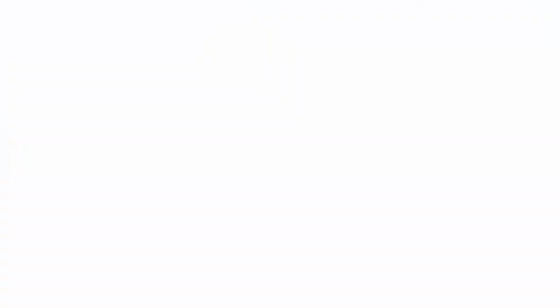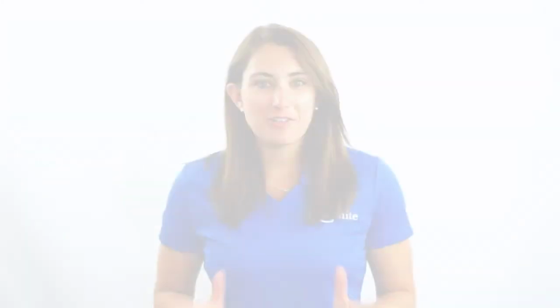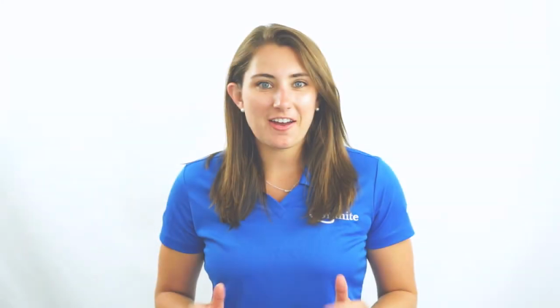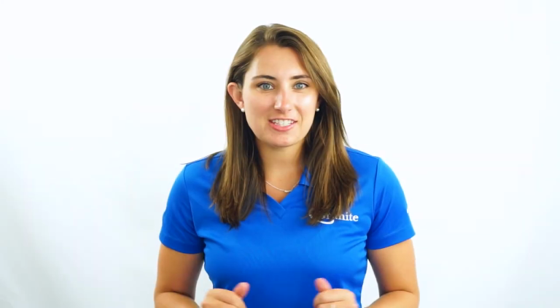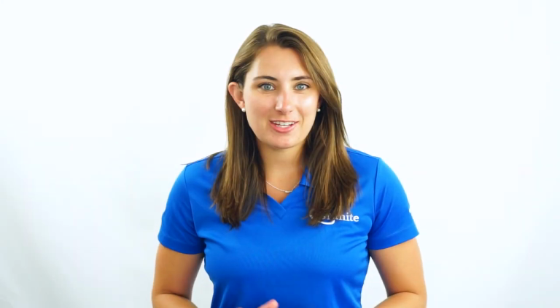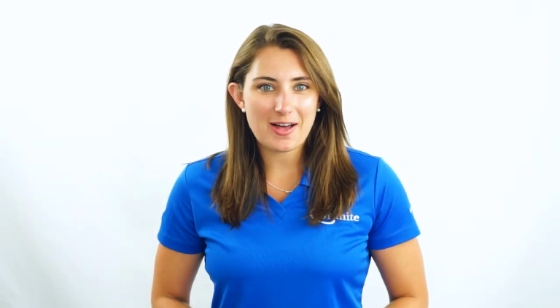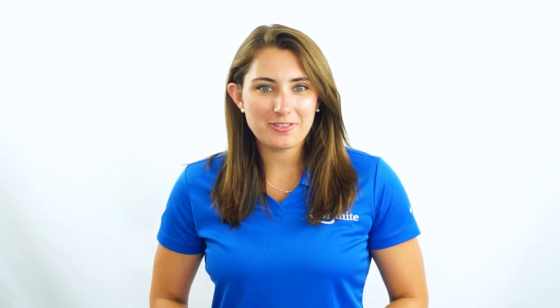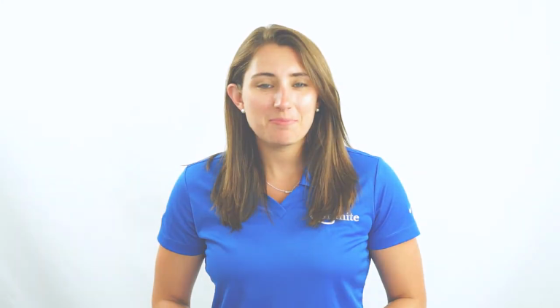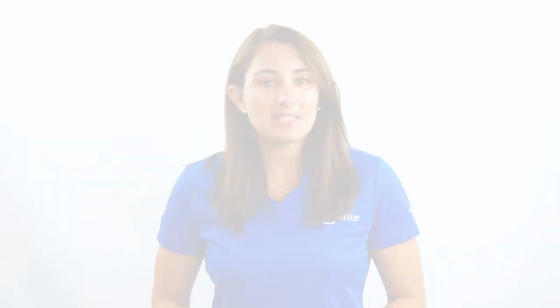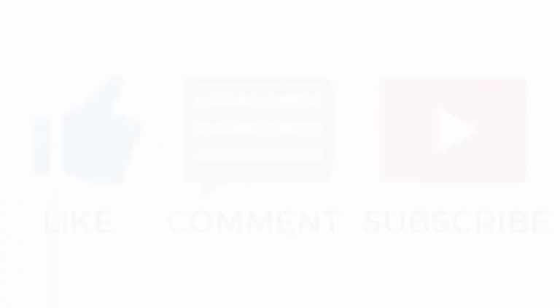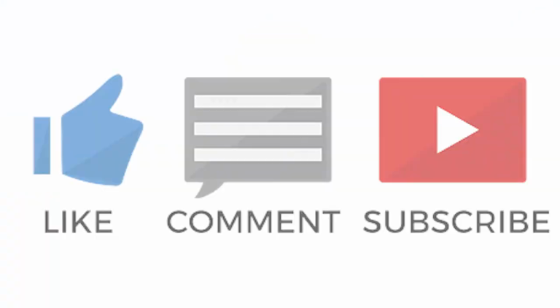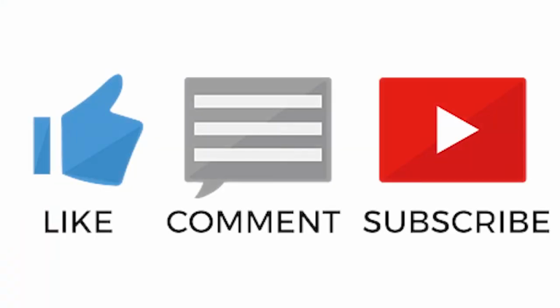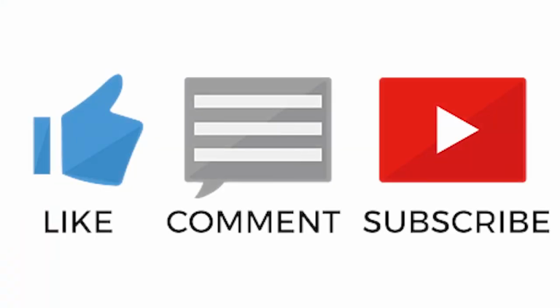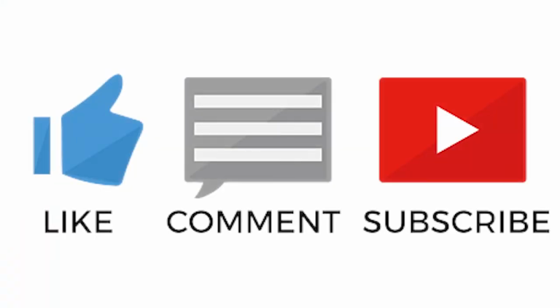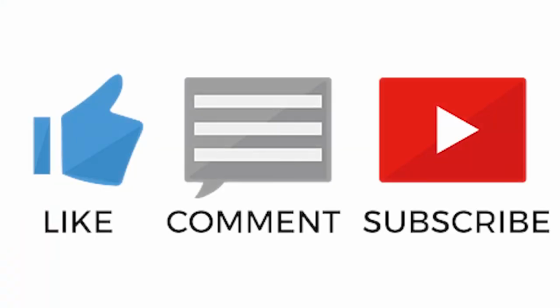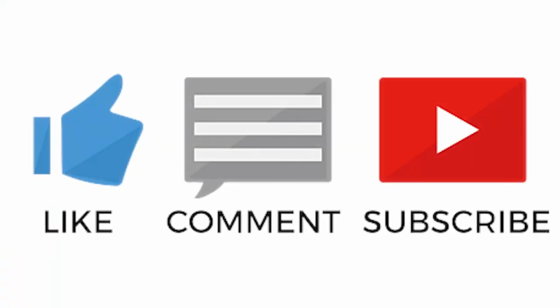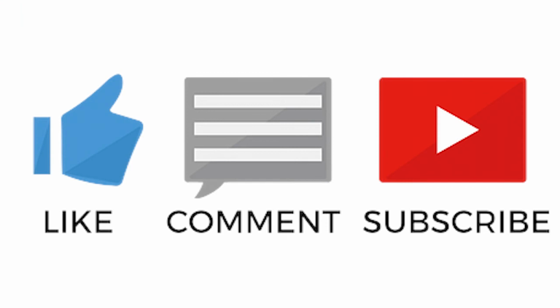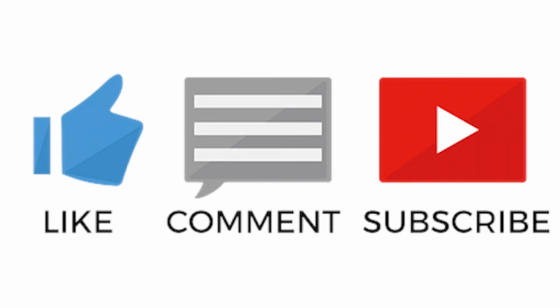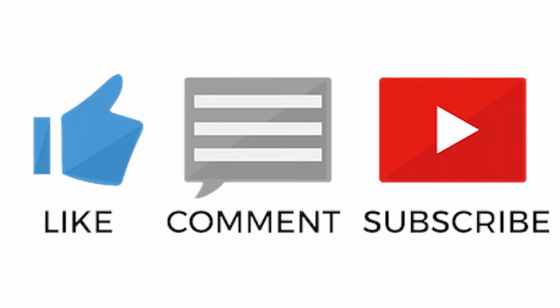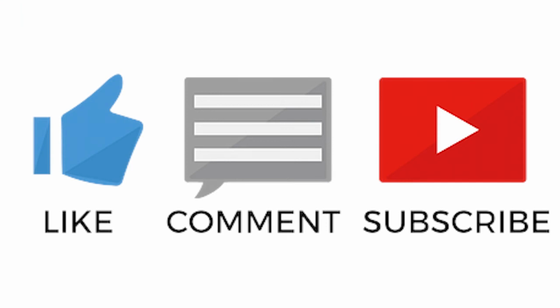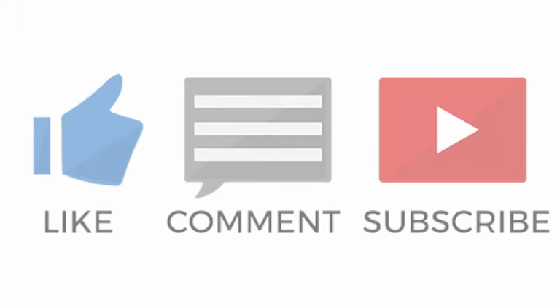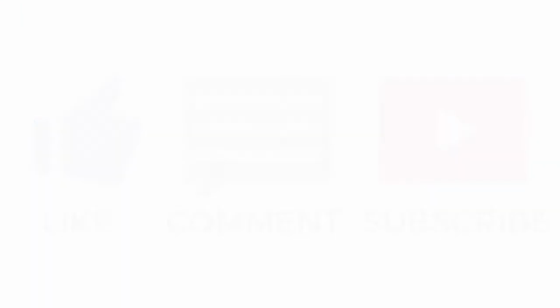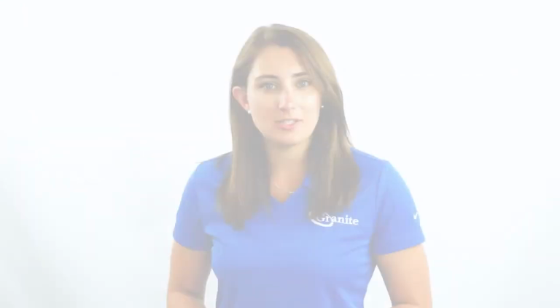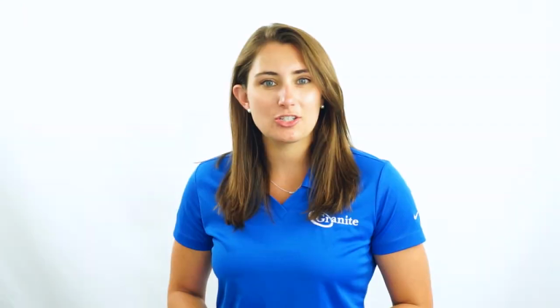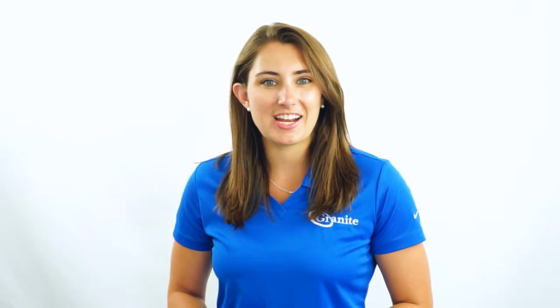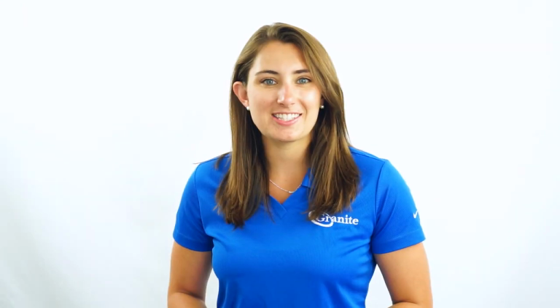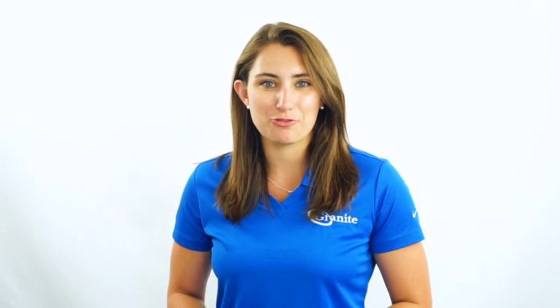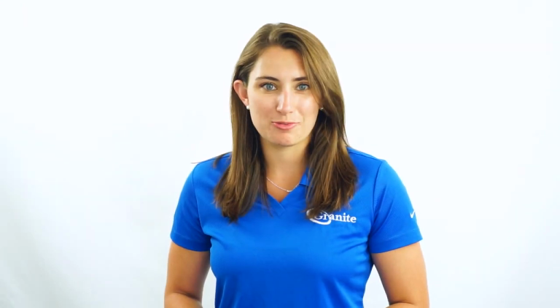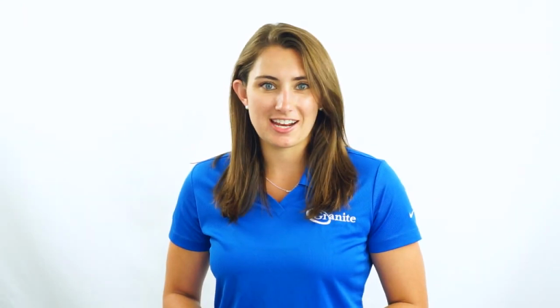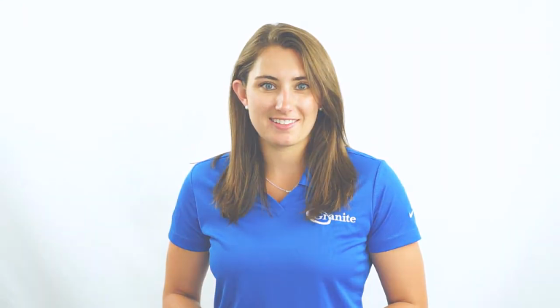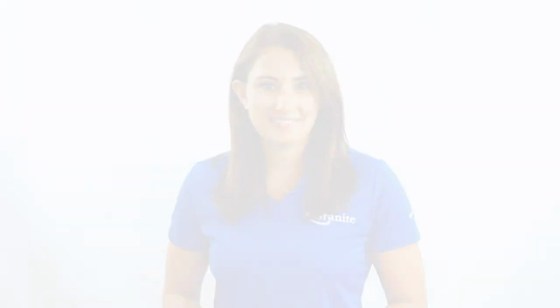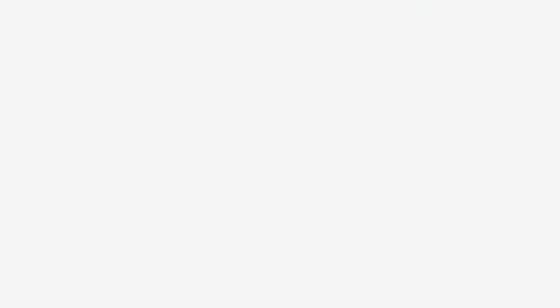If you found this video helpful, please feel free to like, comment, and subscribe to Granite's YouTube channel.